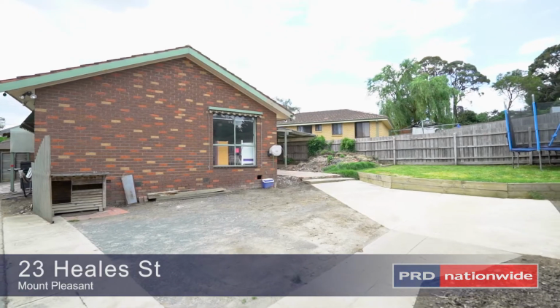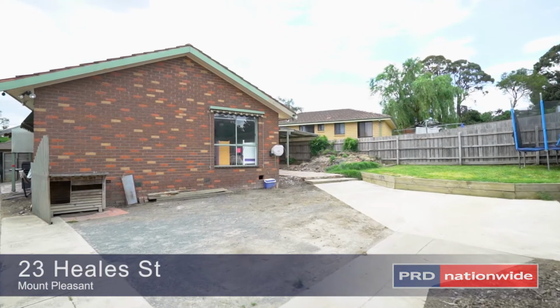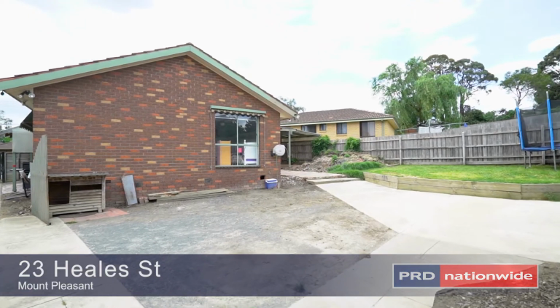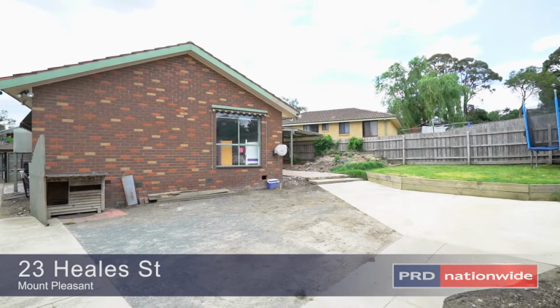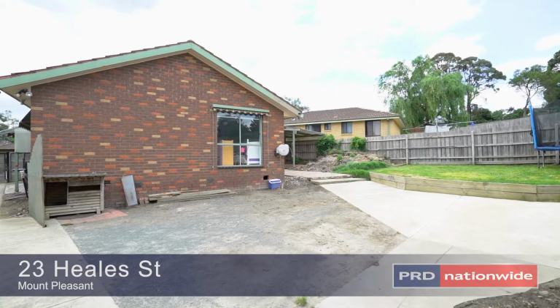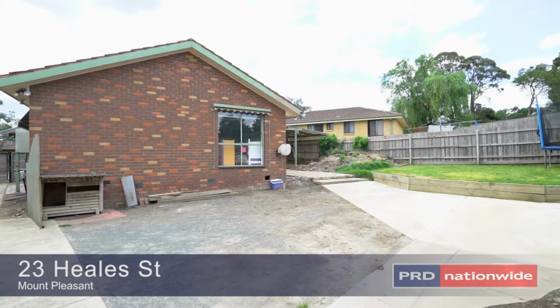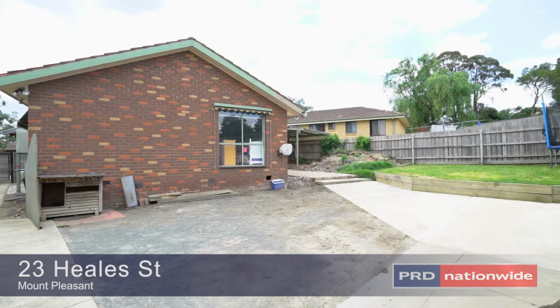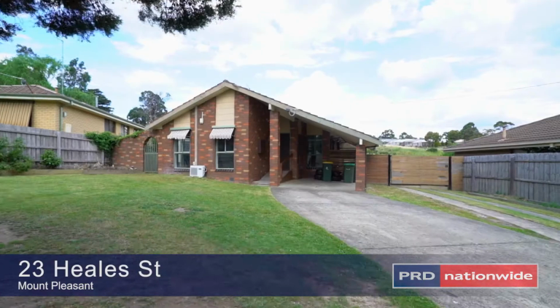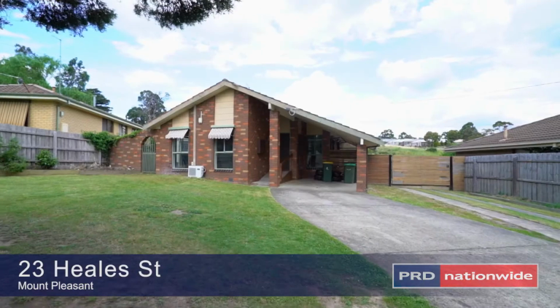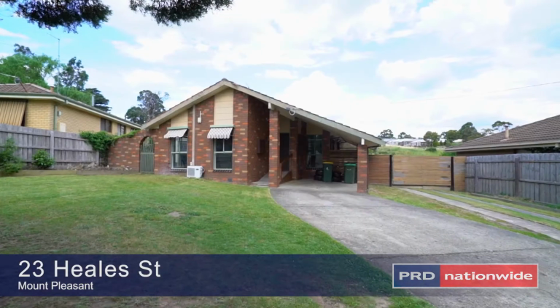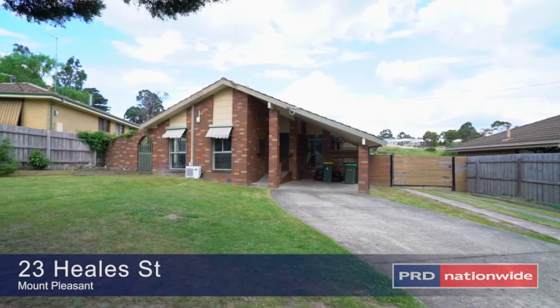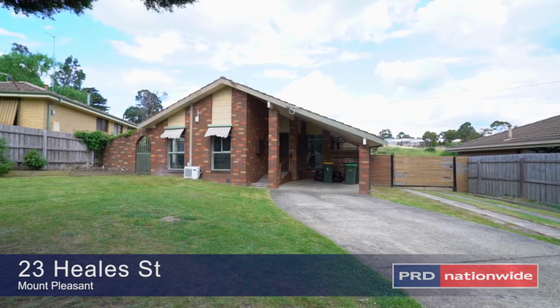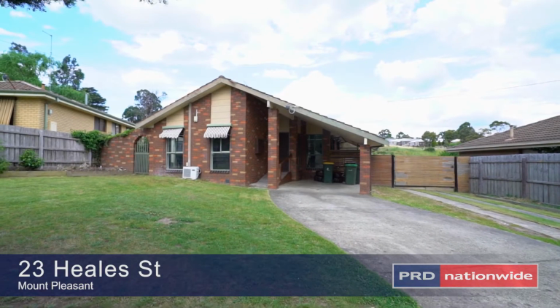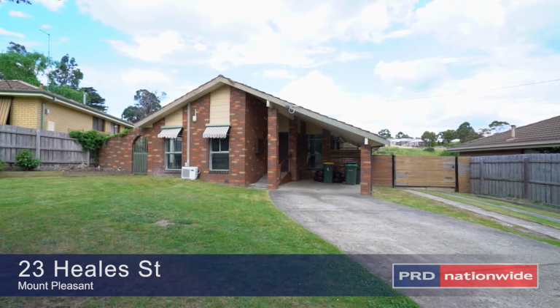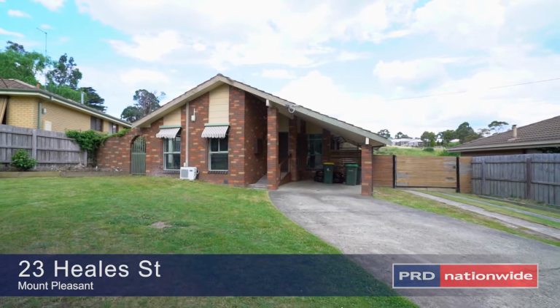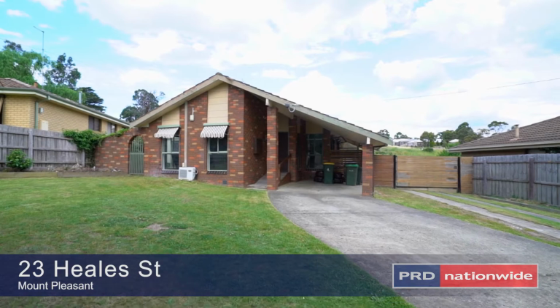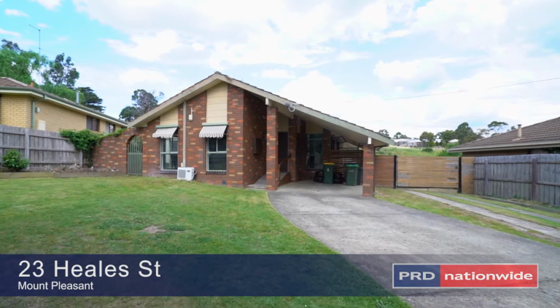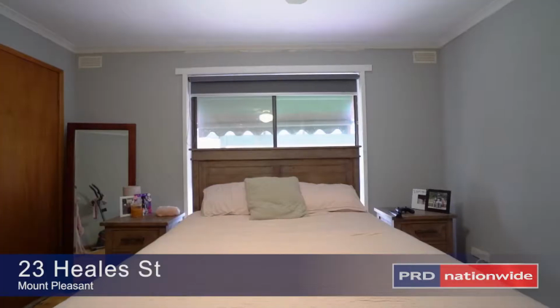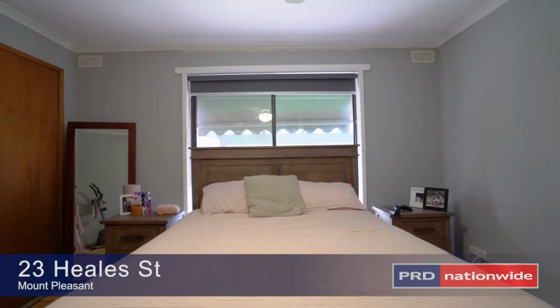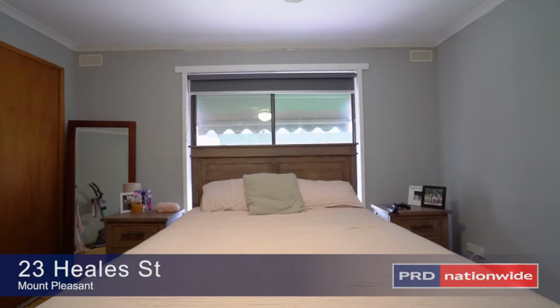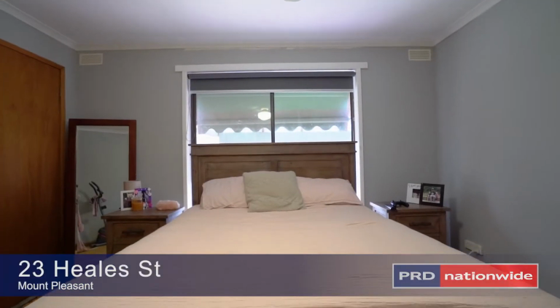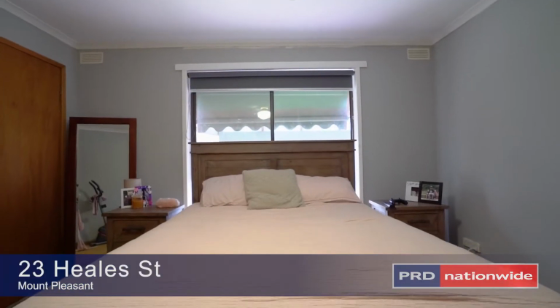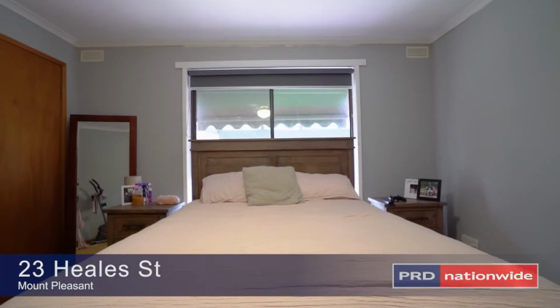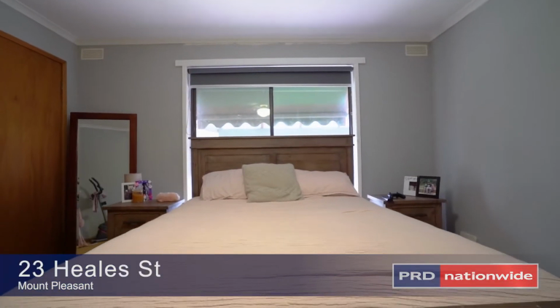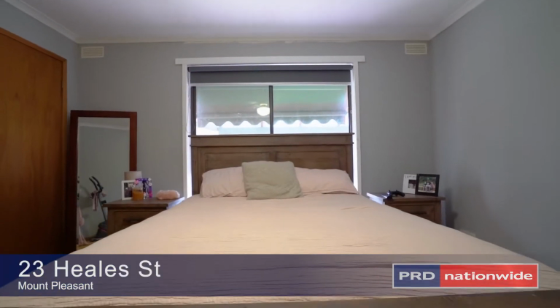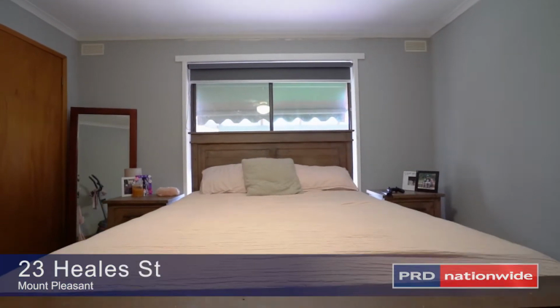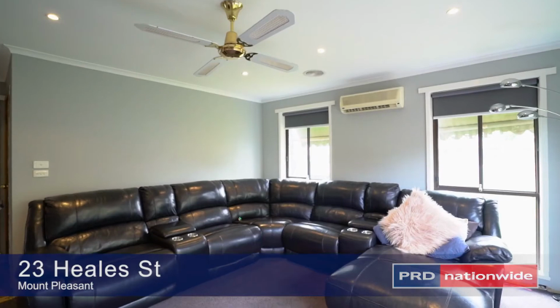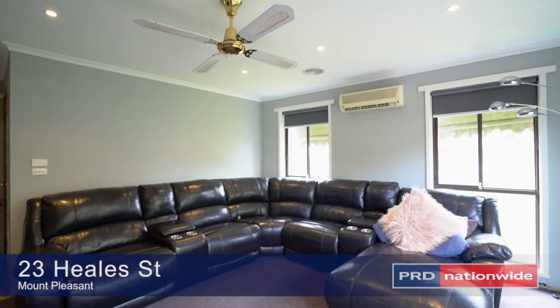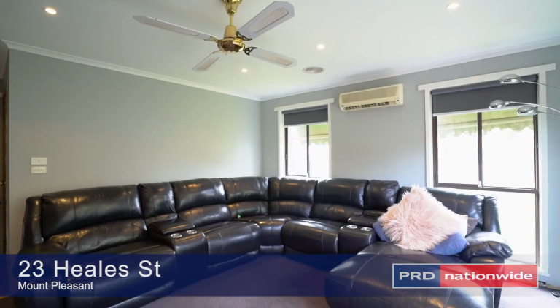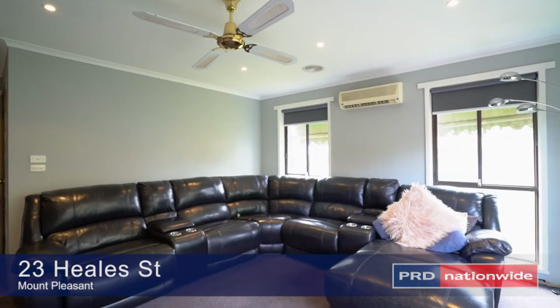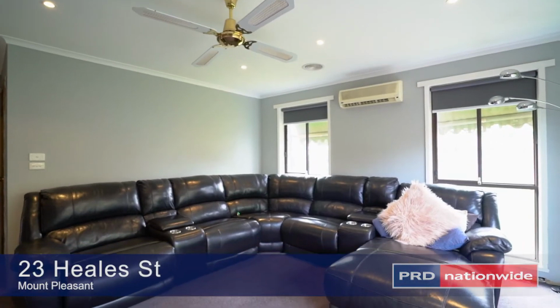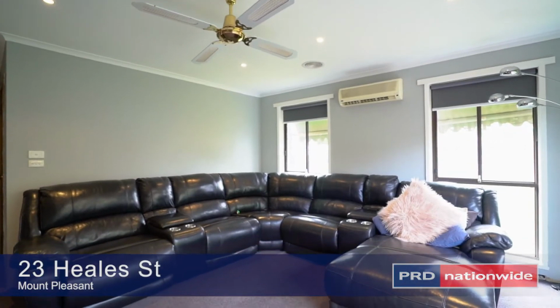The home sits on approximately 733 square metres, consisting of 3 bedrooms, 1 living and 1 bathroom.